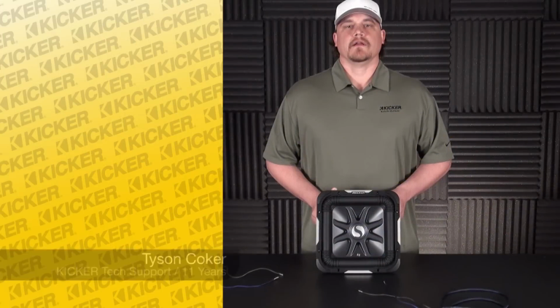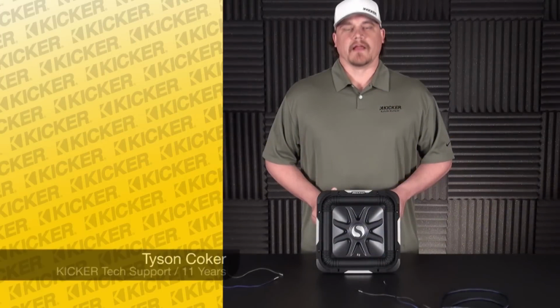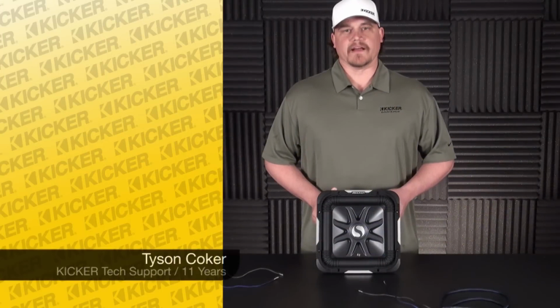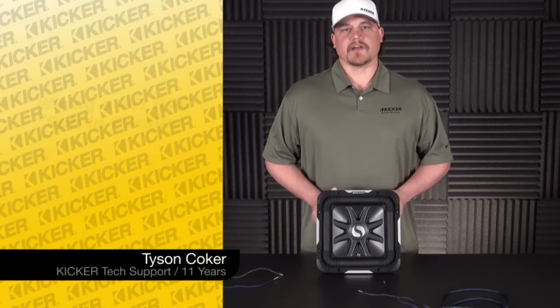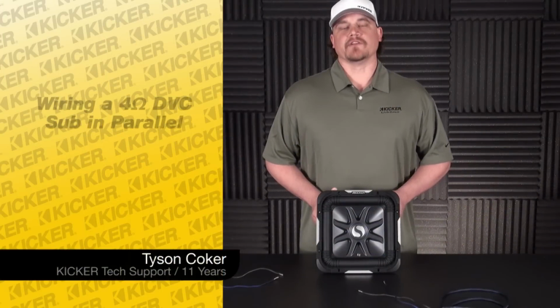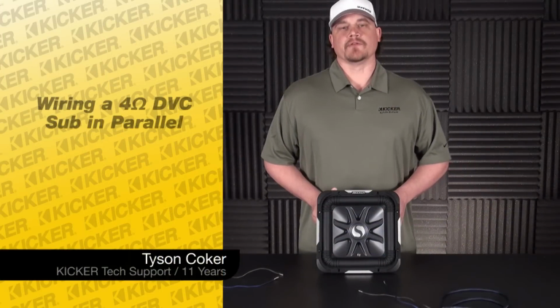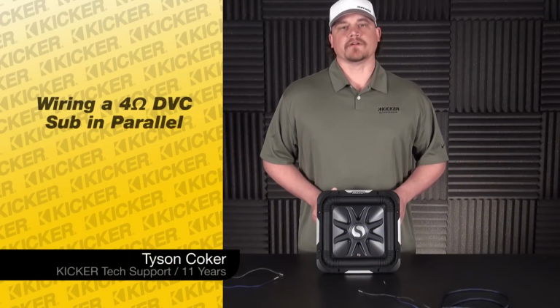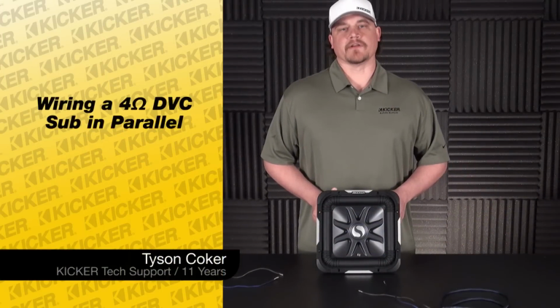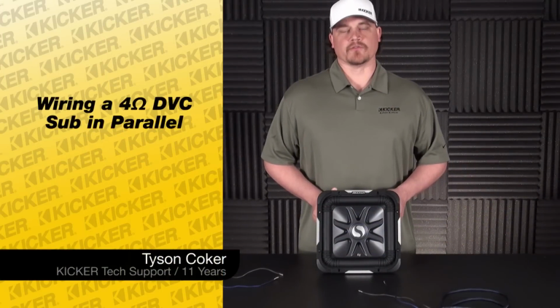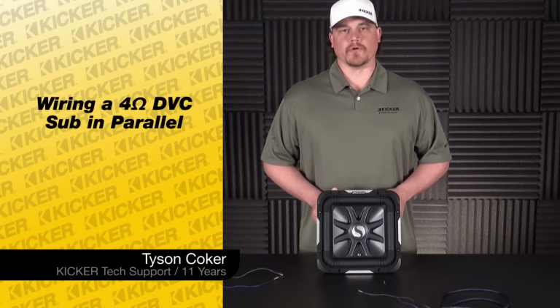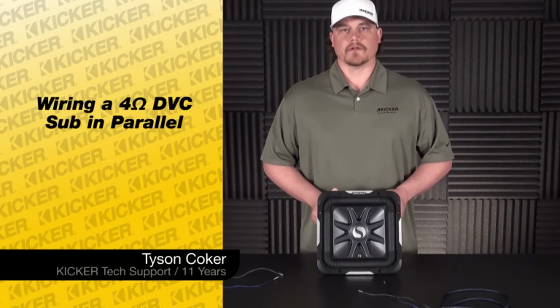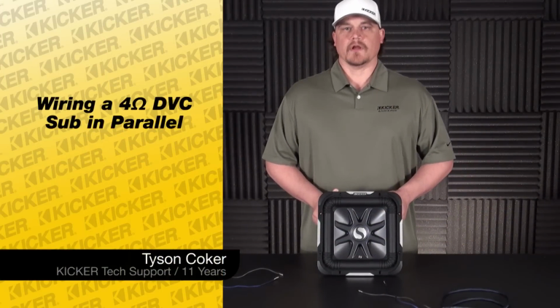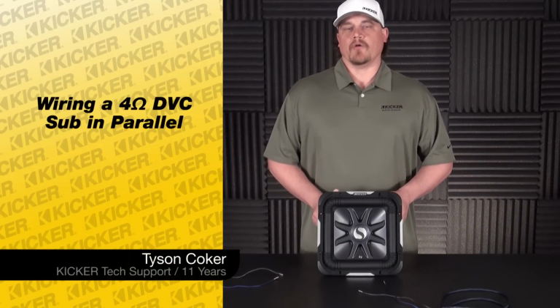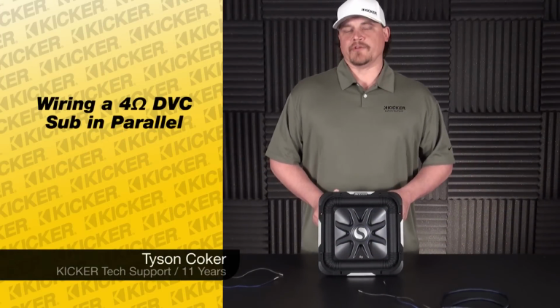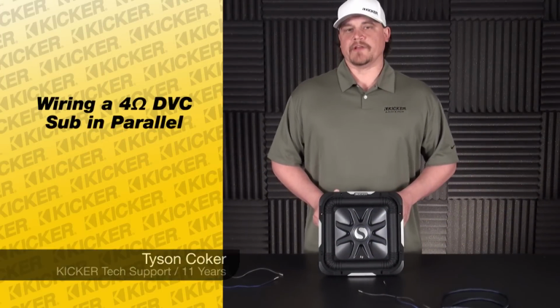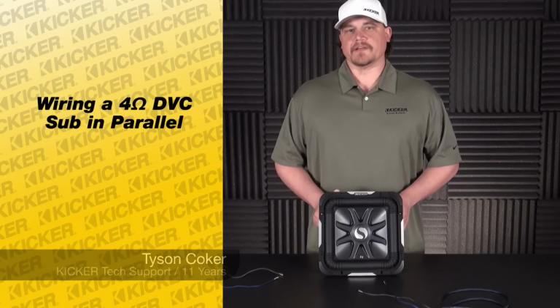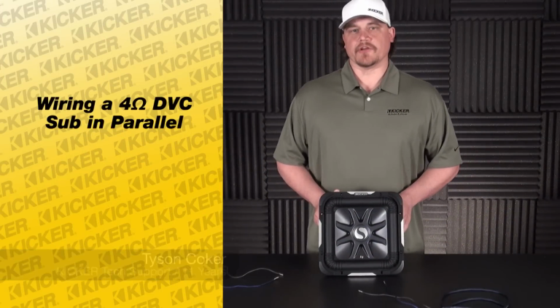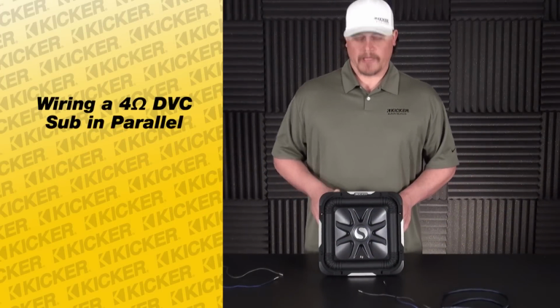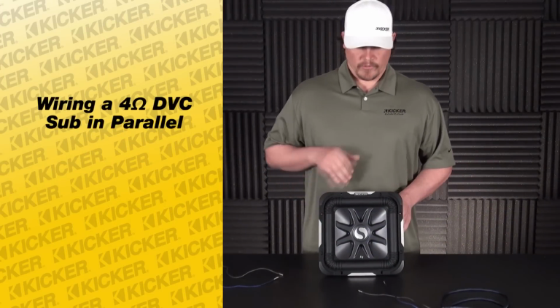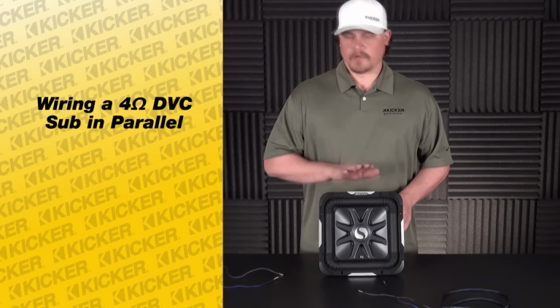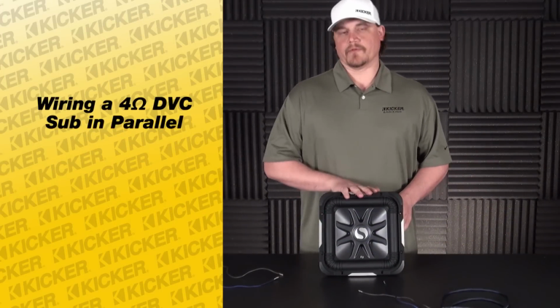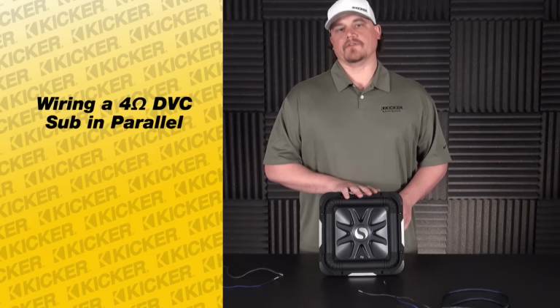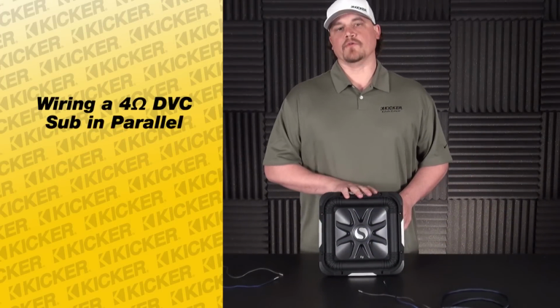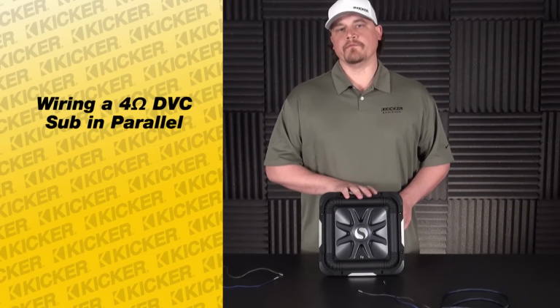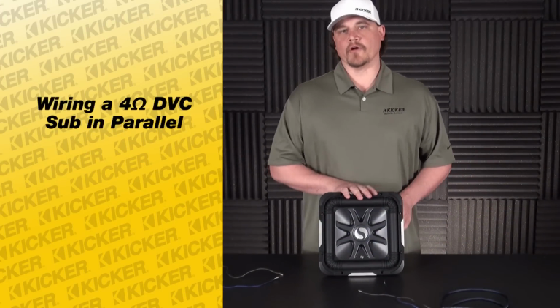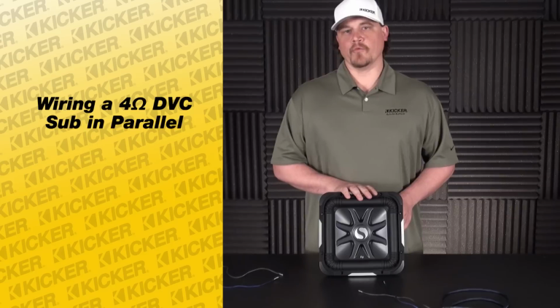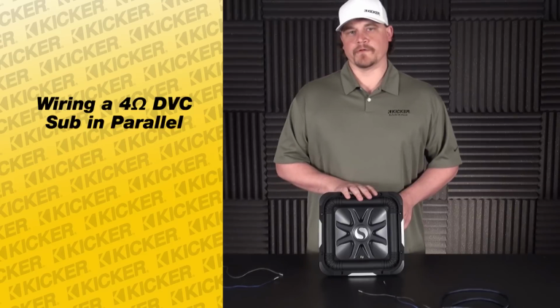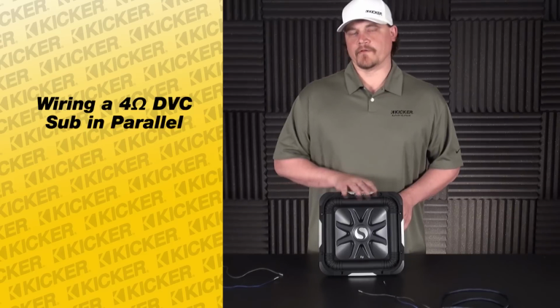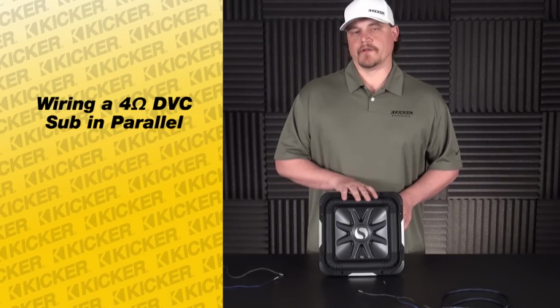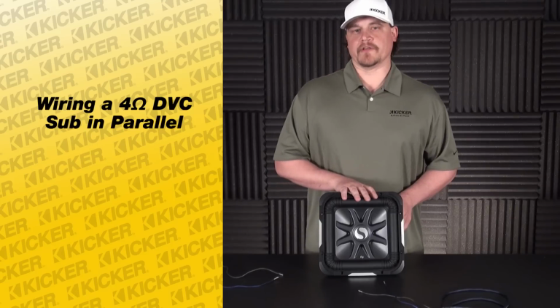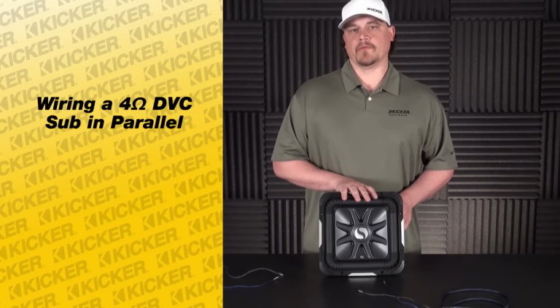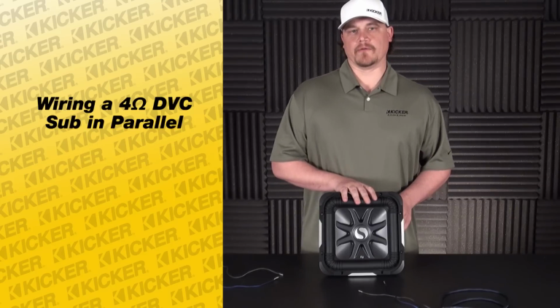Hey guys, Tyson here with Kickr Technical Support. What I'm going to do today is show you how to work with a dual 4 ohm woofer of our L7 models.